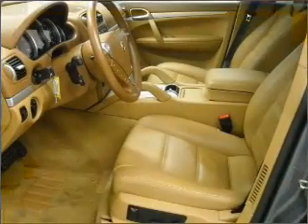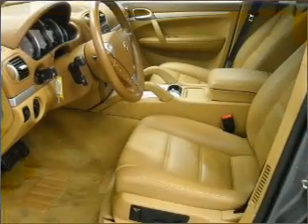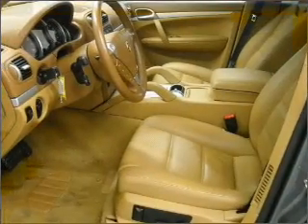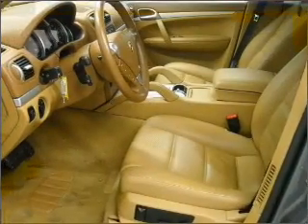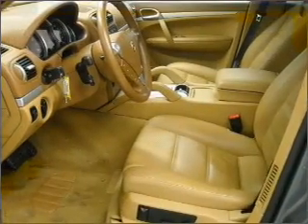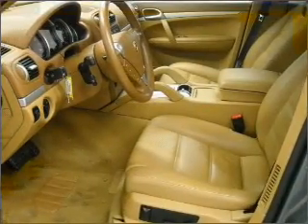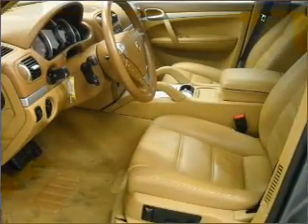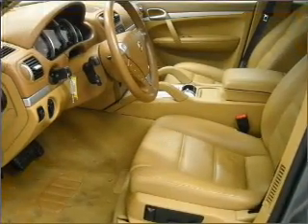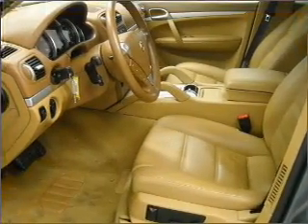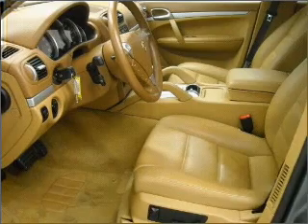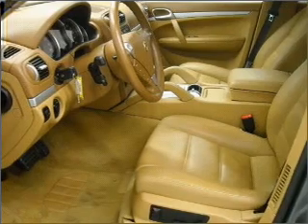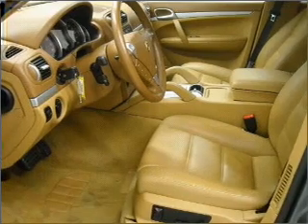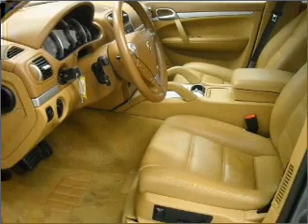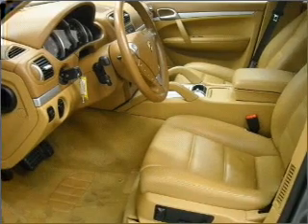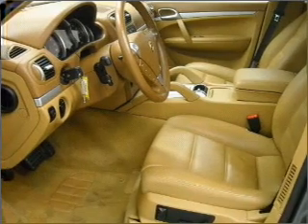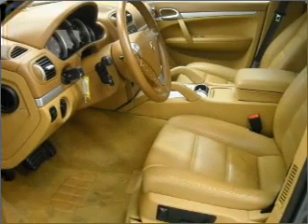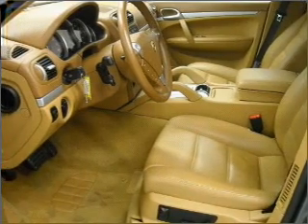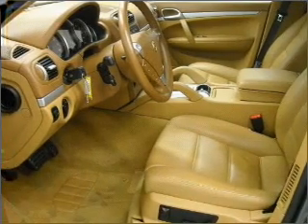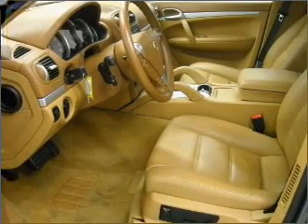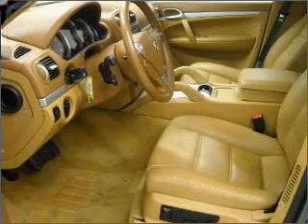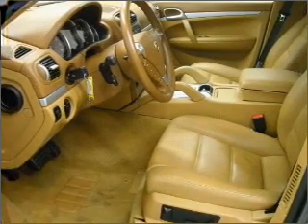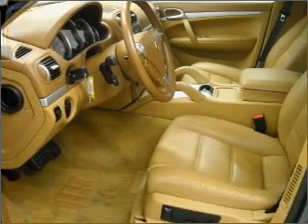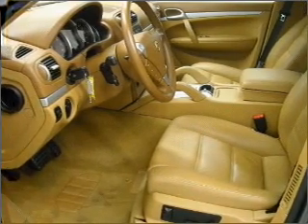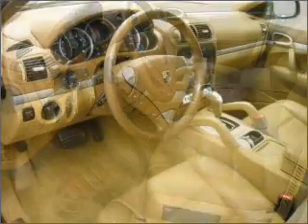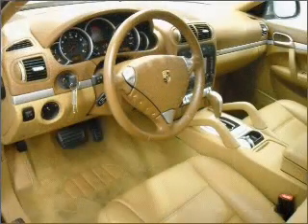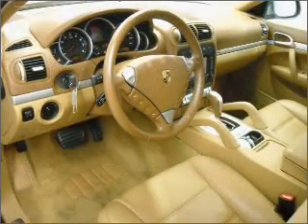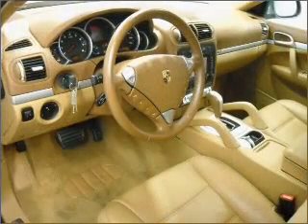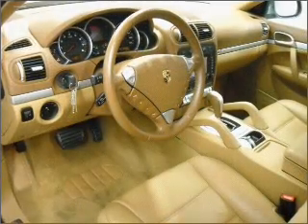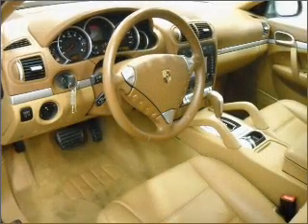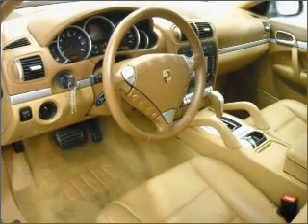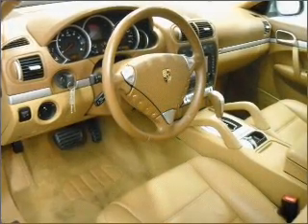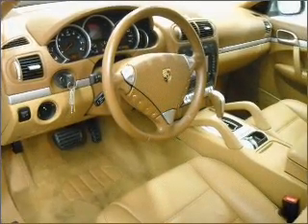Power door locks, power windows, power steering, cruise control, and AM-FM stereo with a CD player.